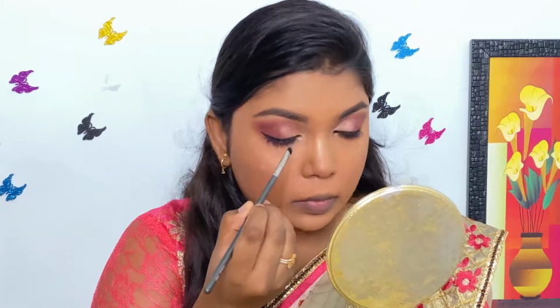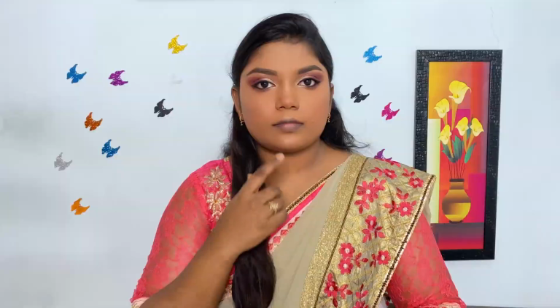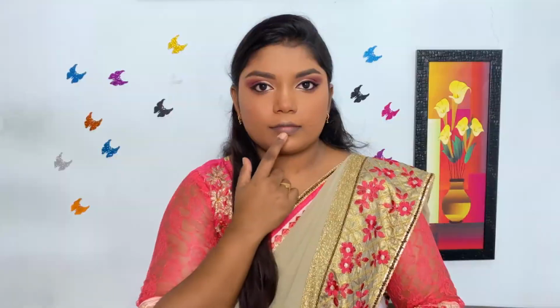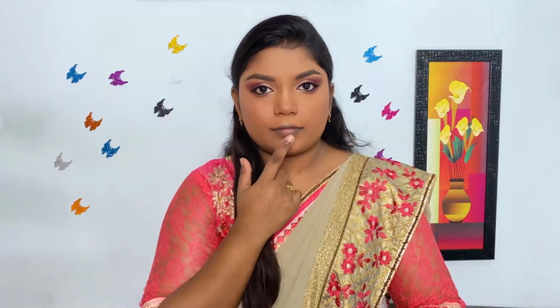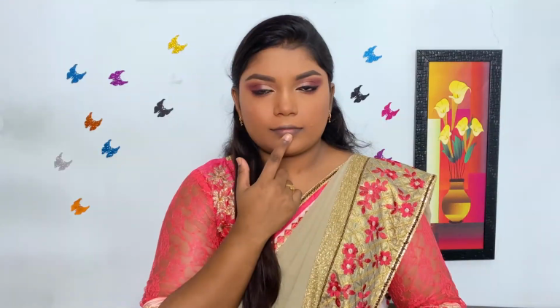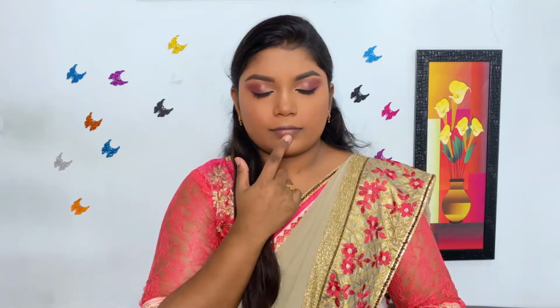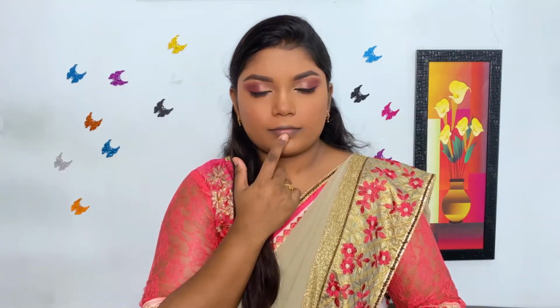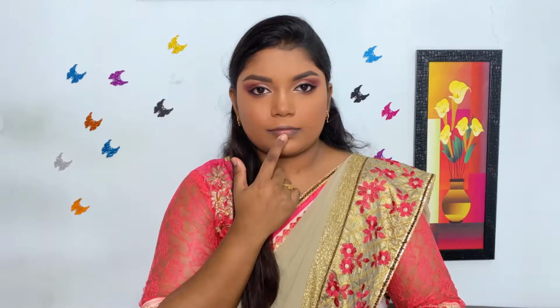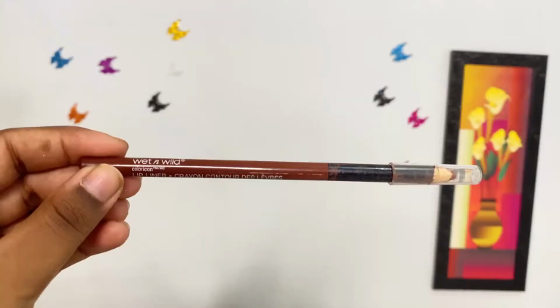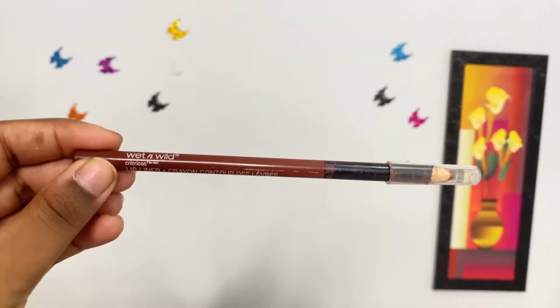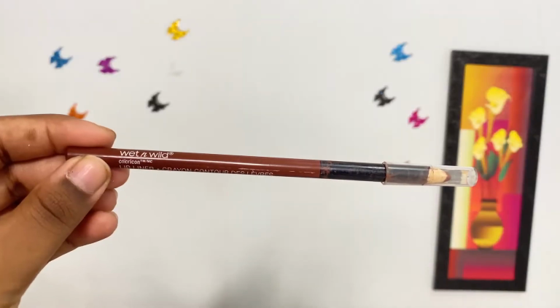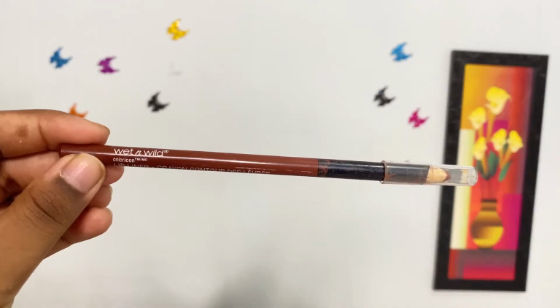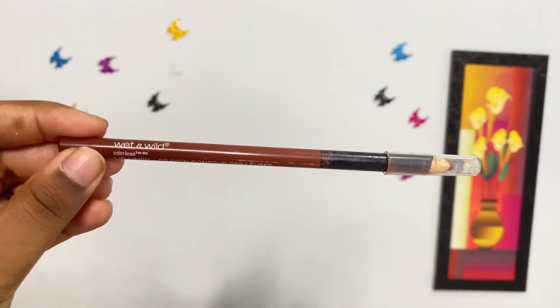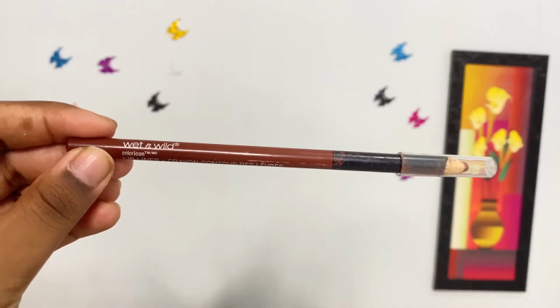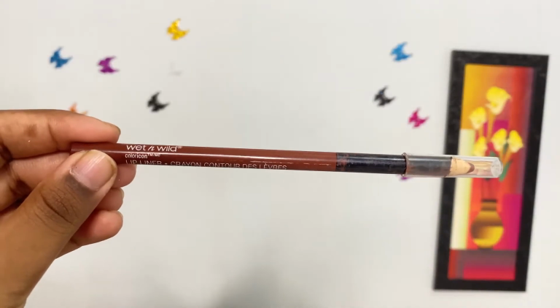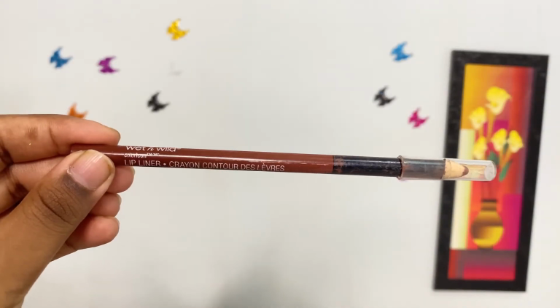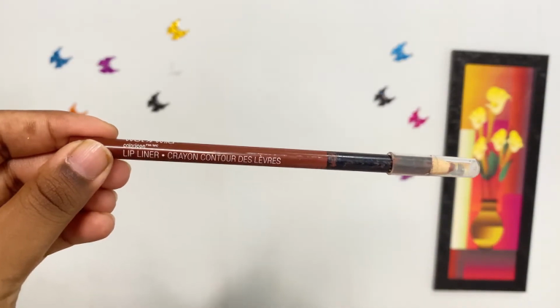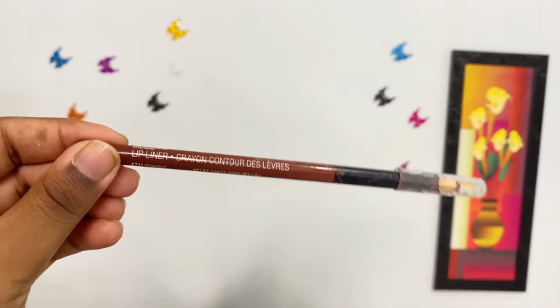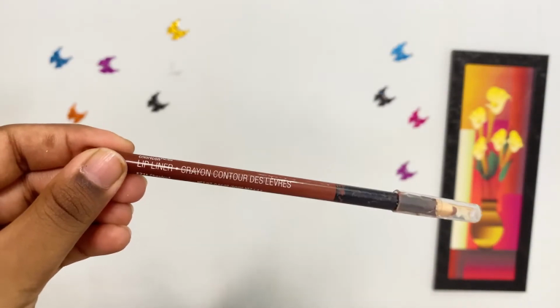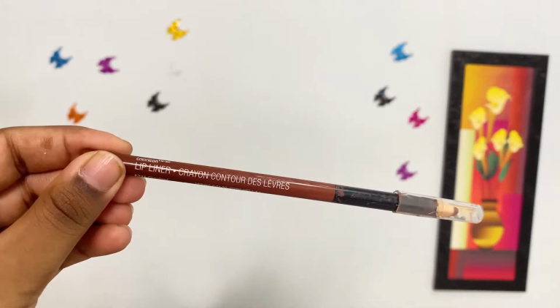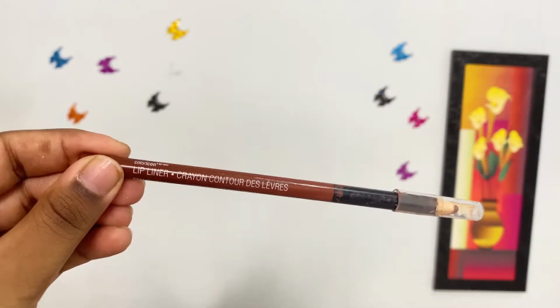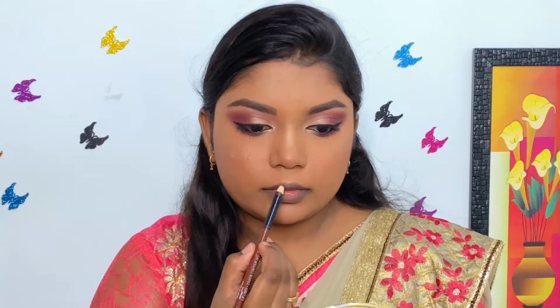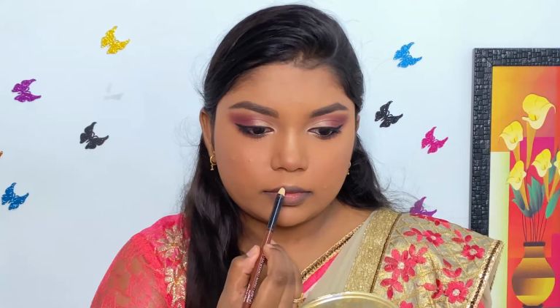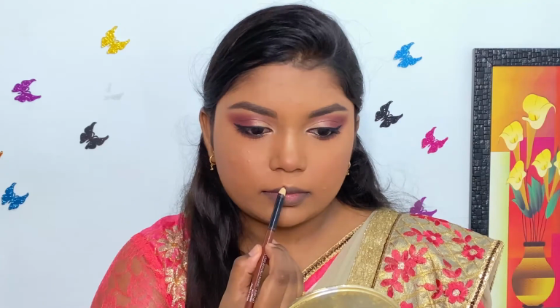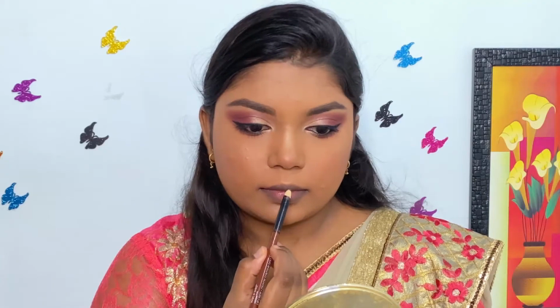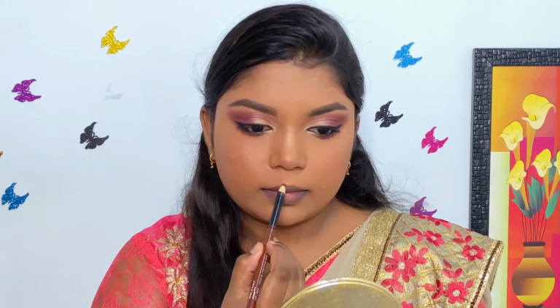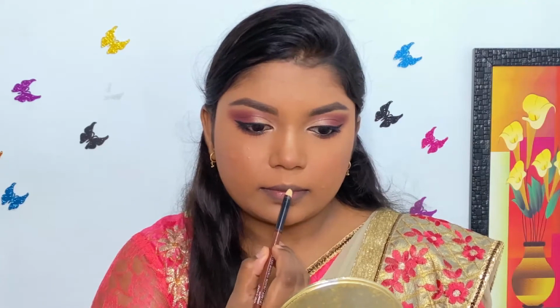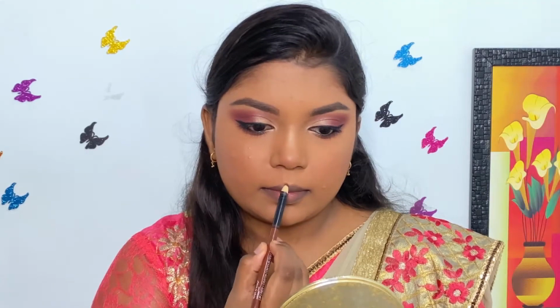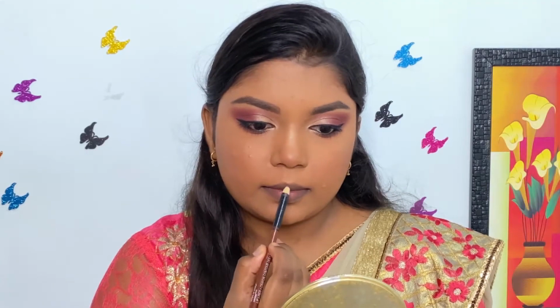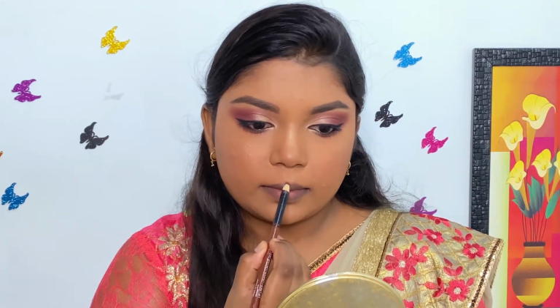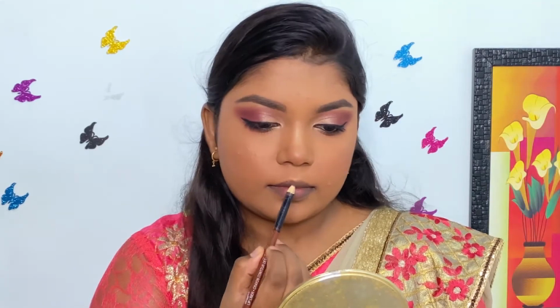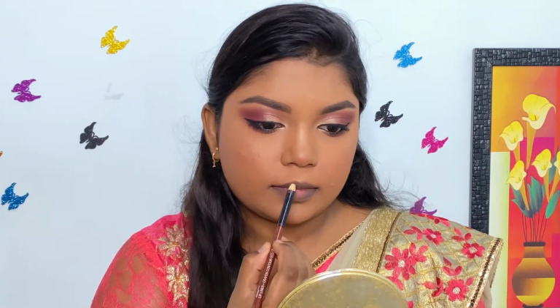For lips, I'm first using Wet n Wild Brown Lip Liner to line my lips.